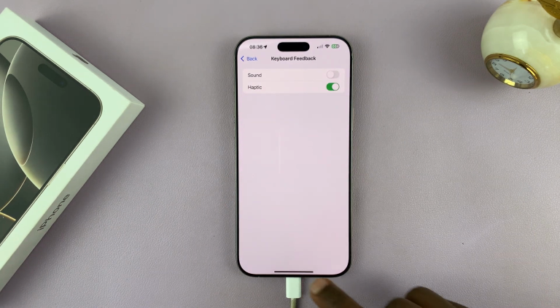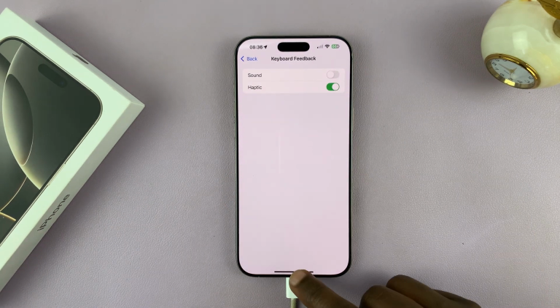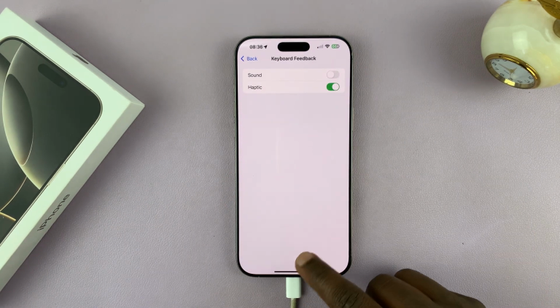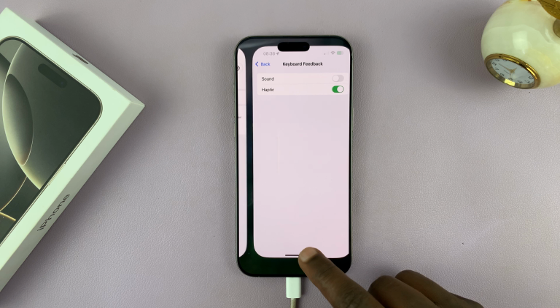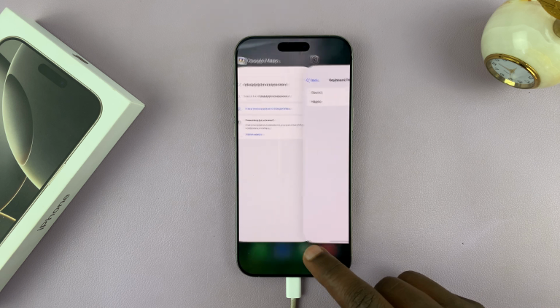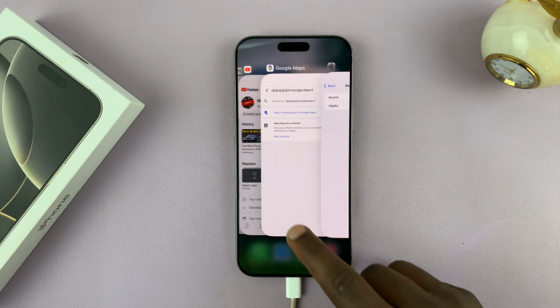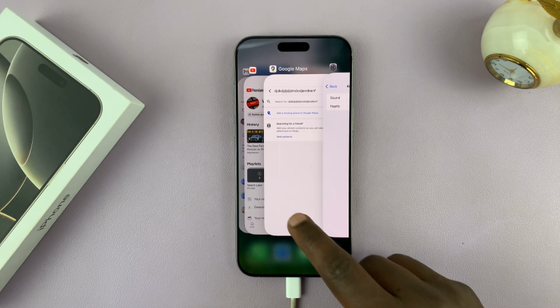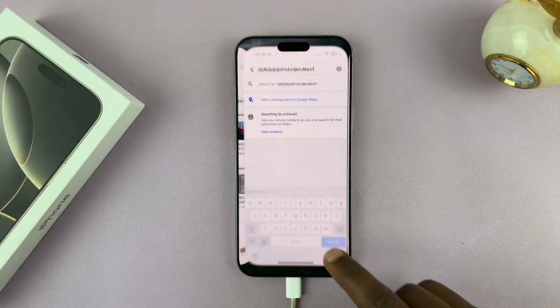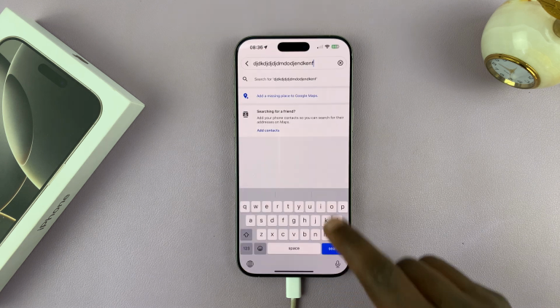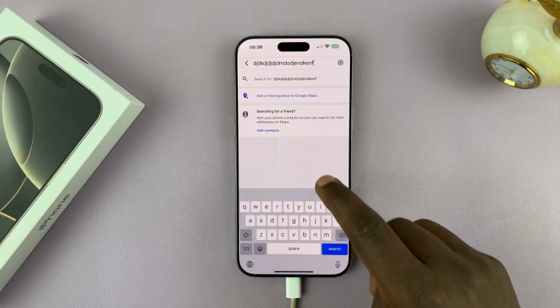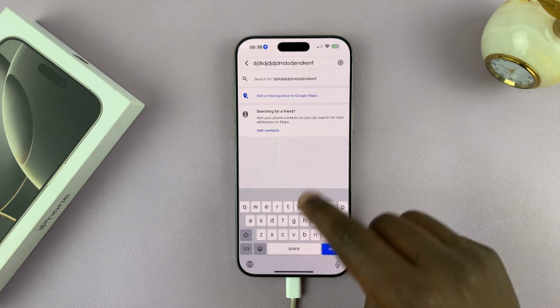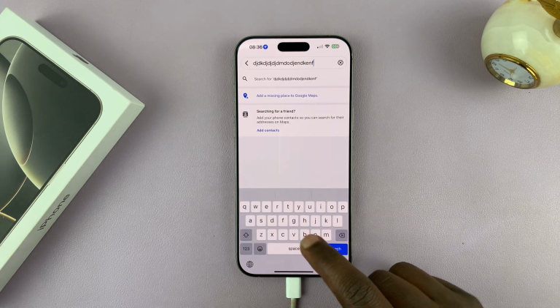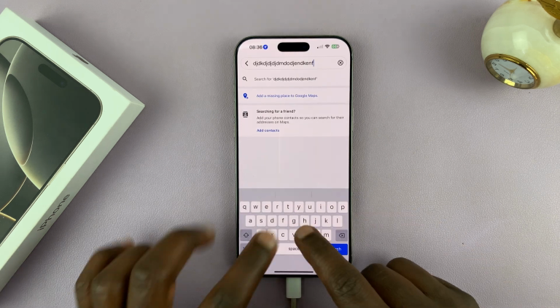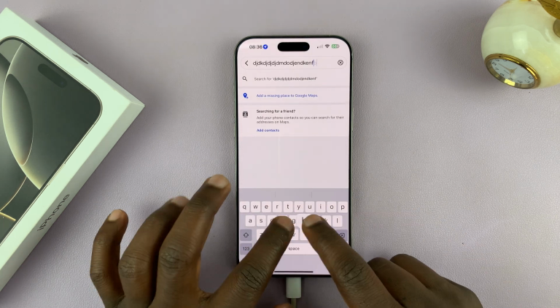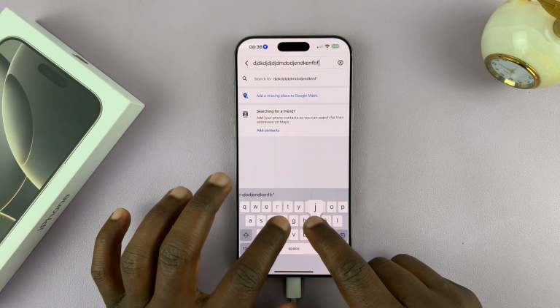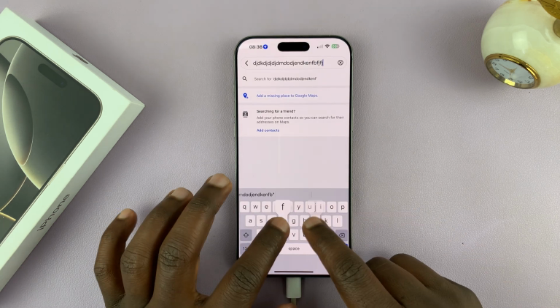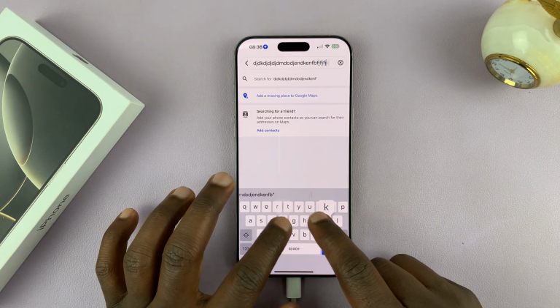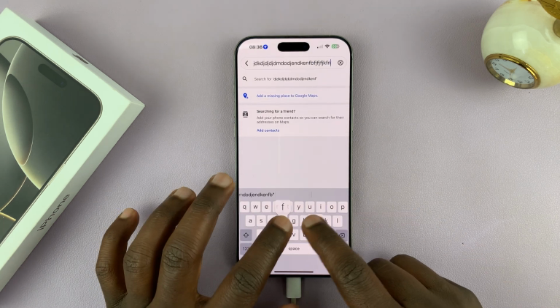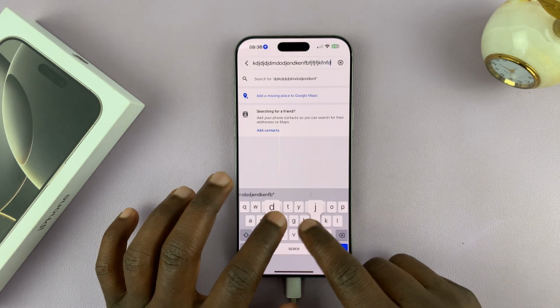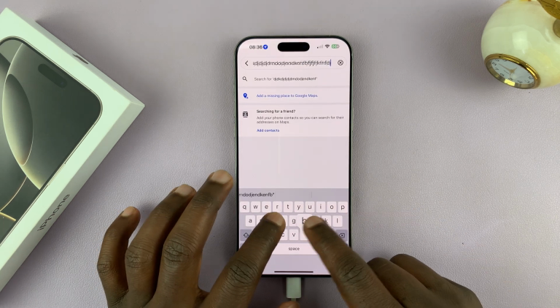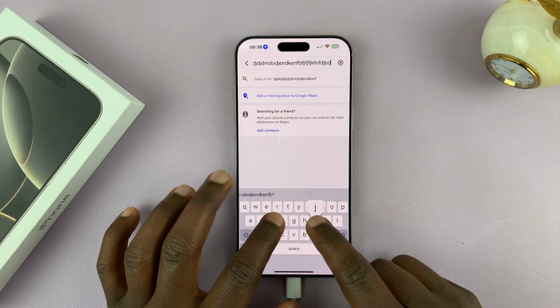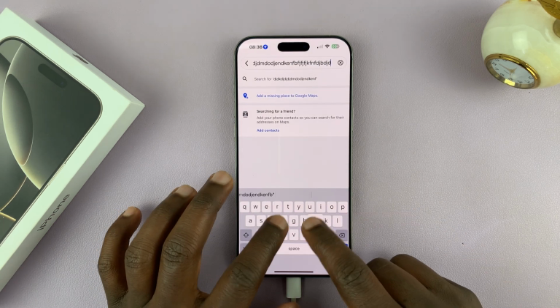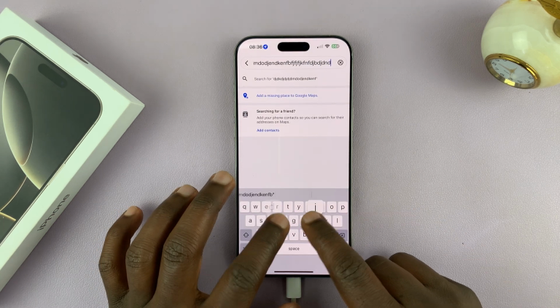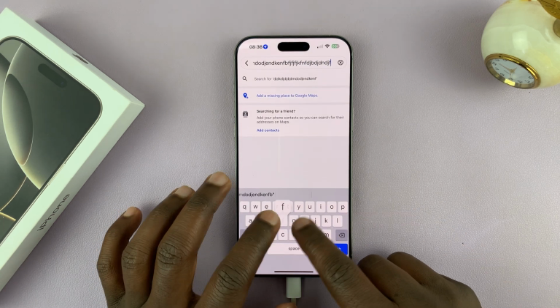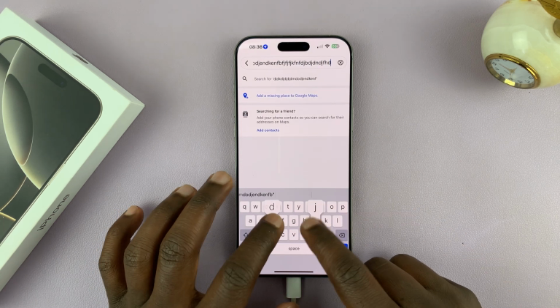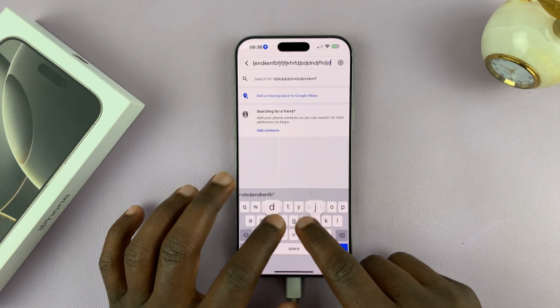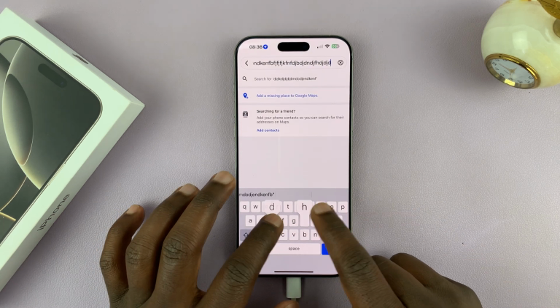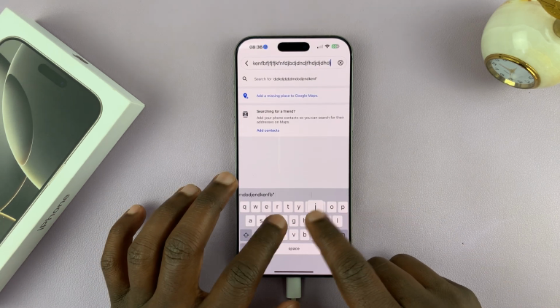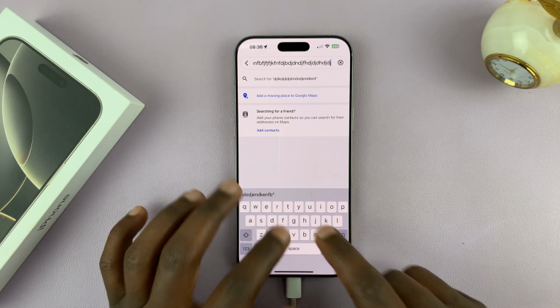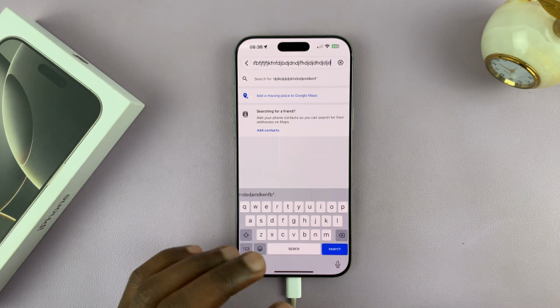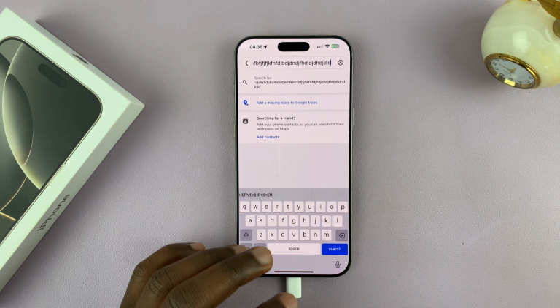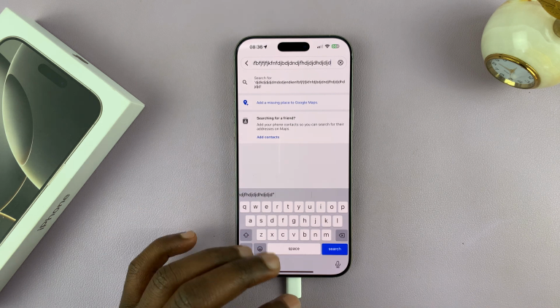And once you do that, now whenever you type on the keyboard, it's going to be quiet even though the iPhone is not in silent mode.